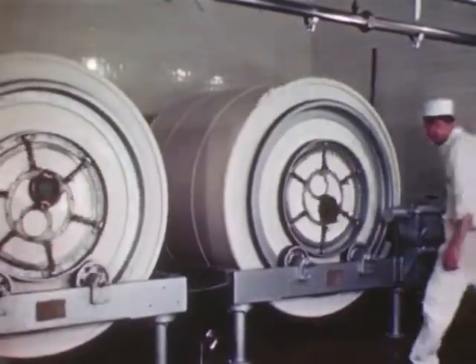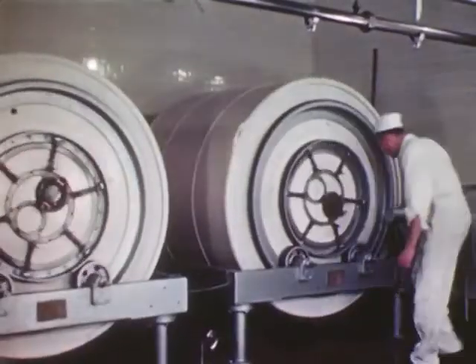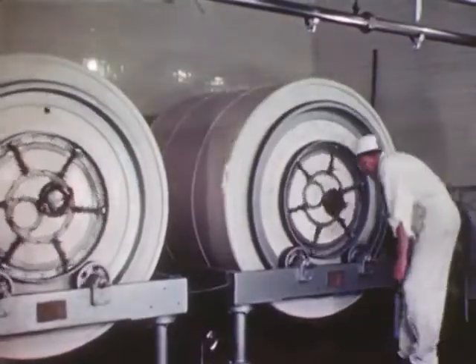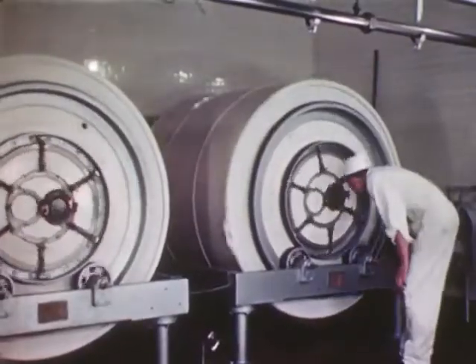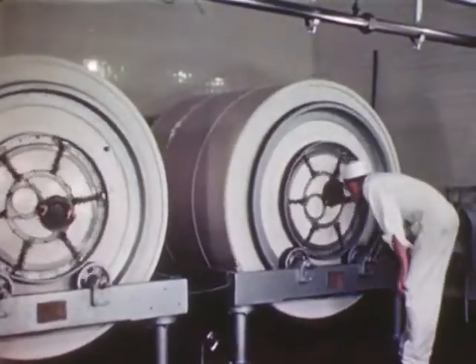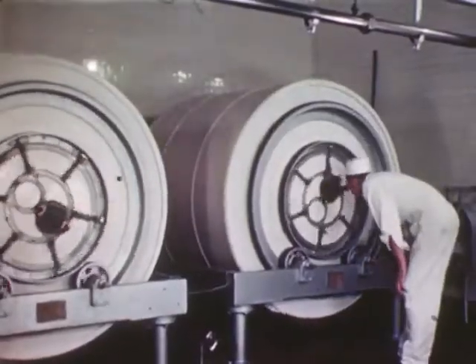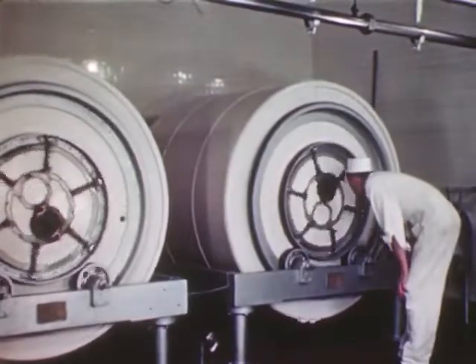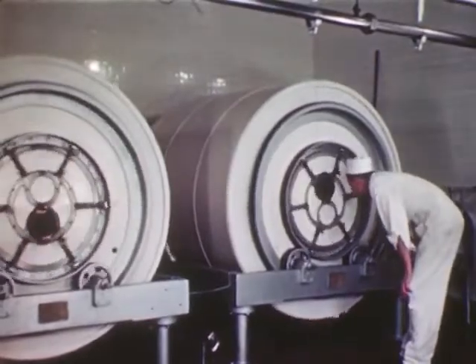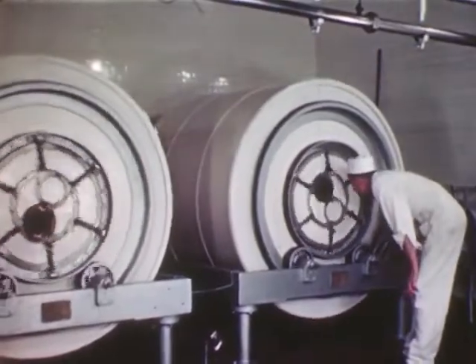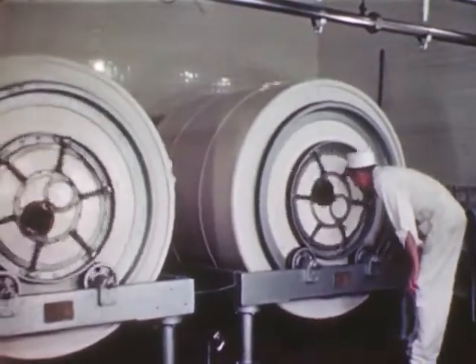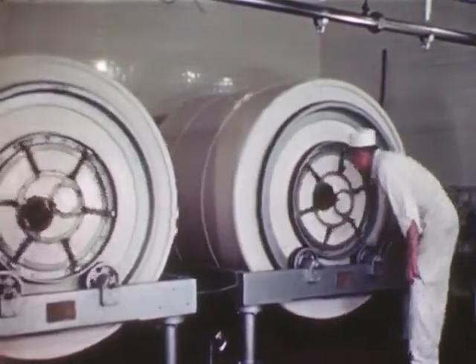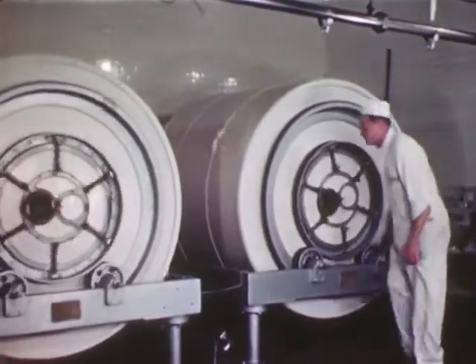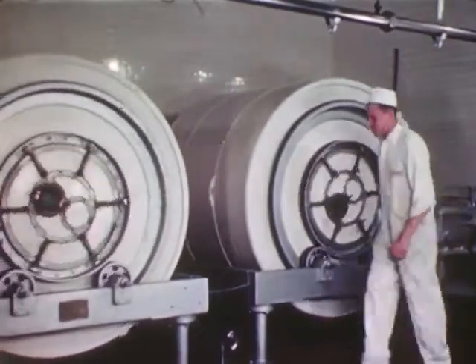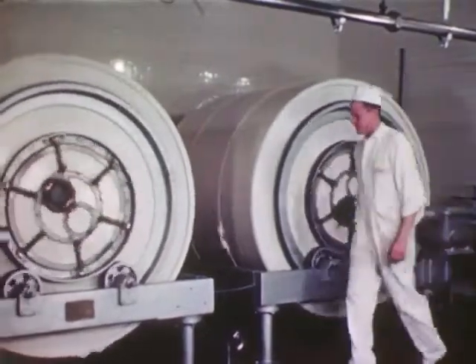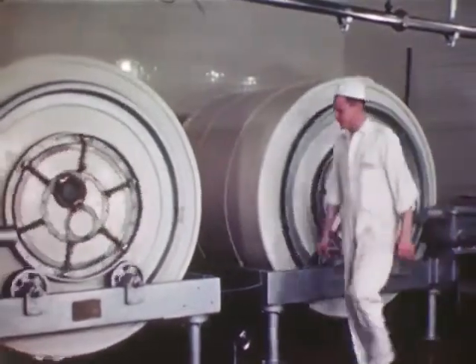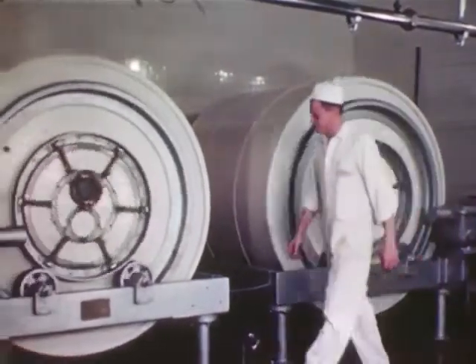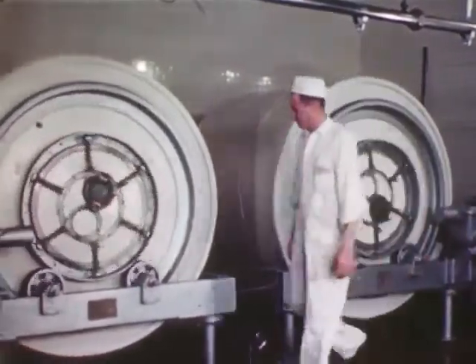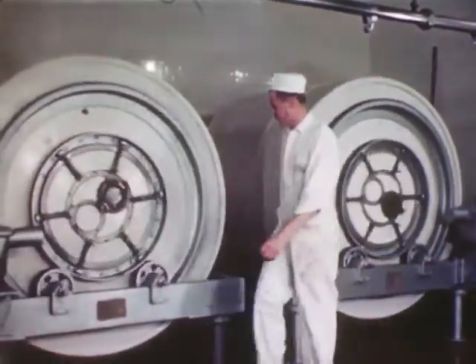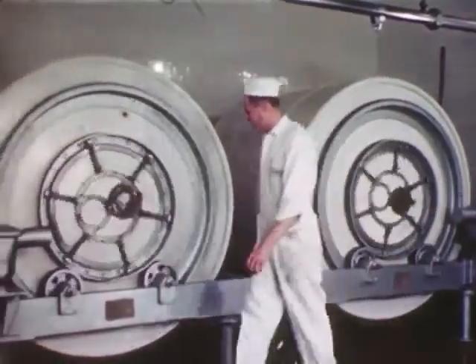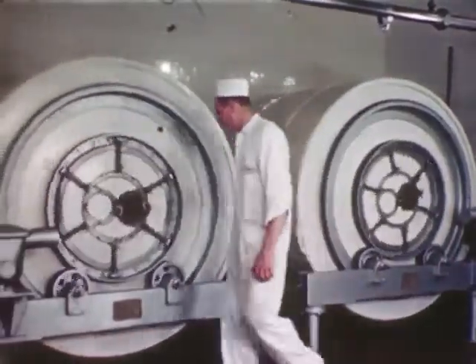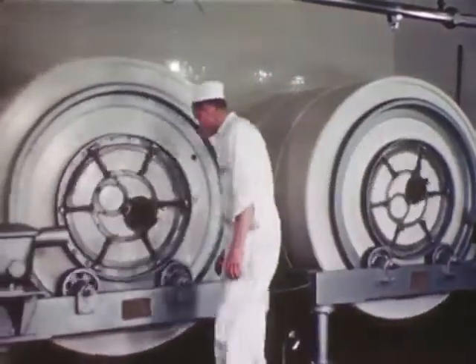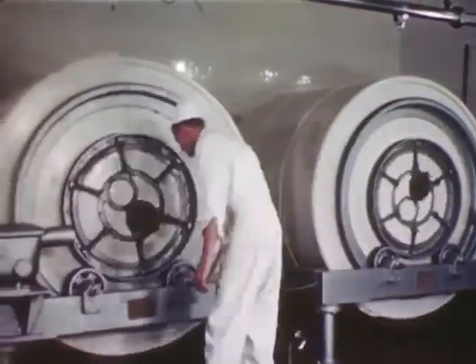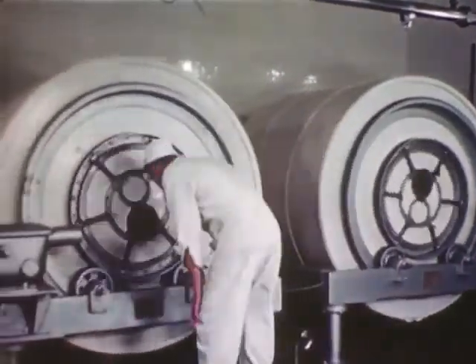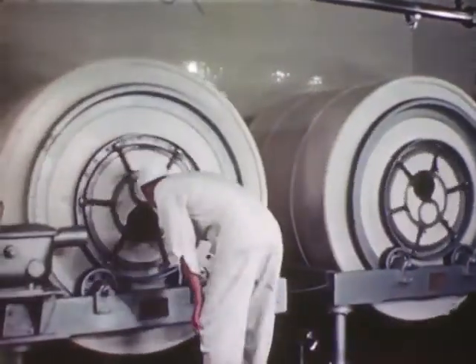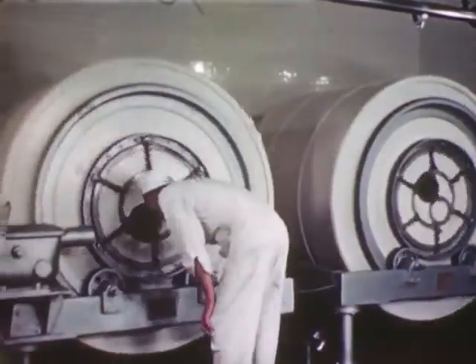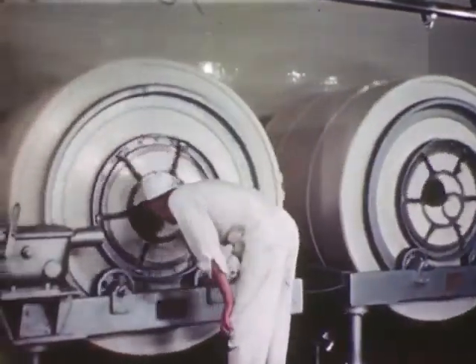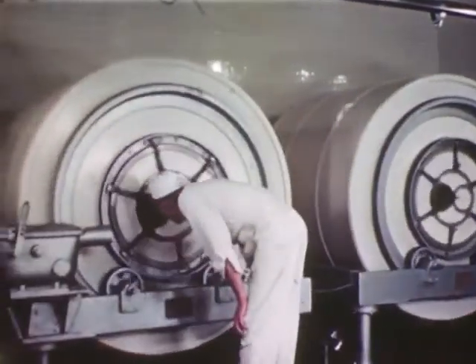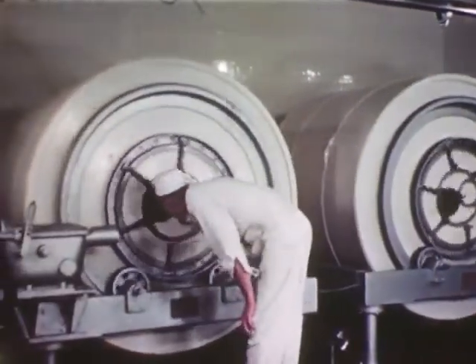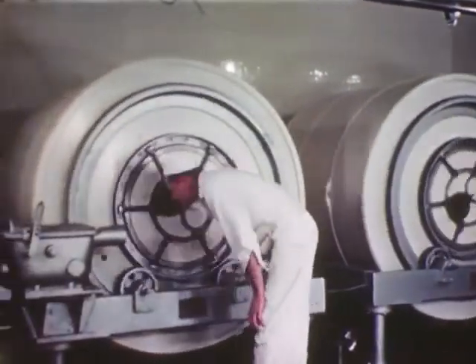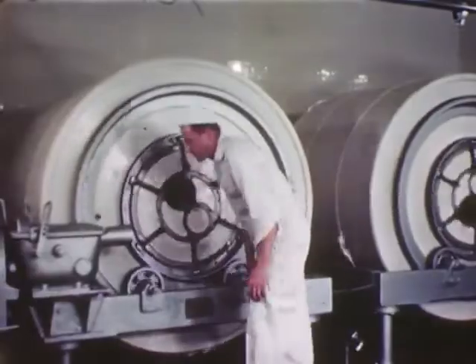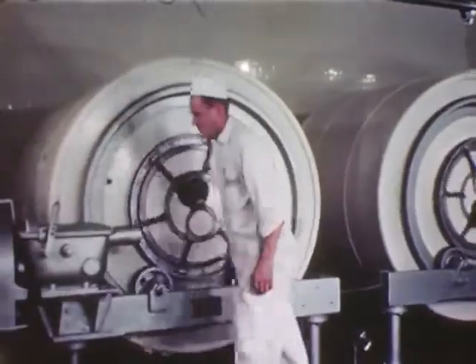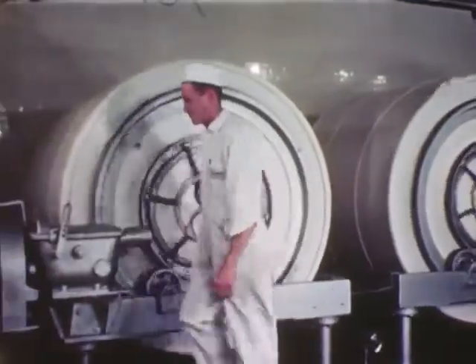Here's where buttermilk is churned. Many people like the old-fashioned churned buttermilk better than any other drink.